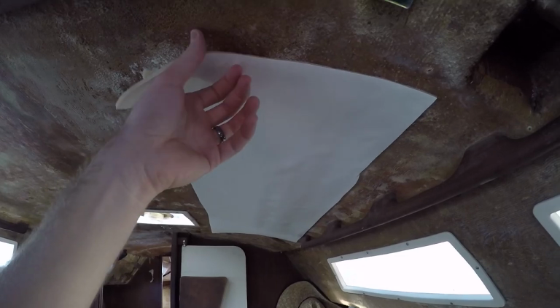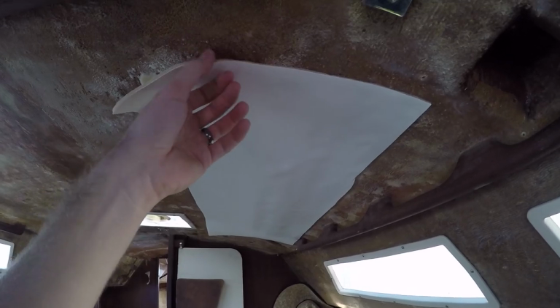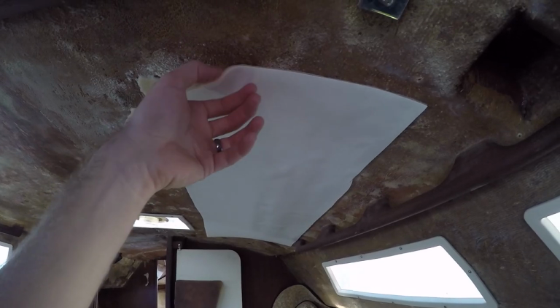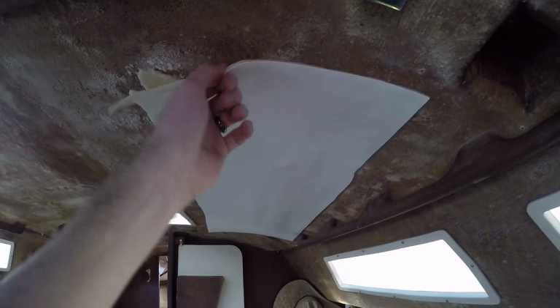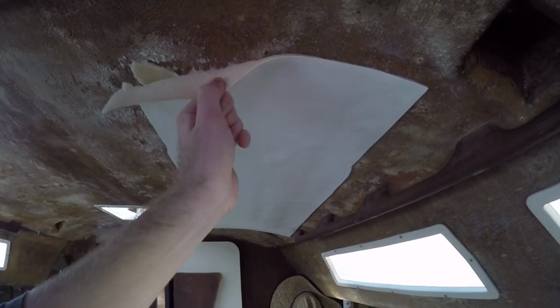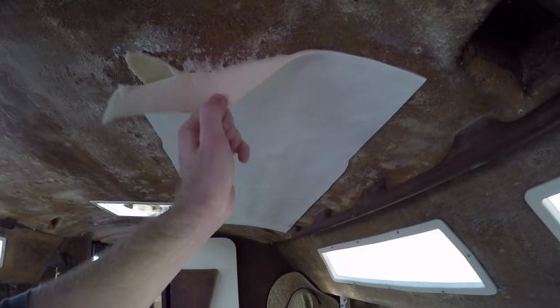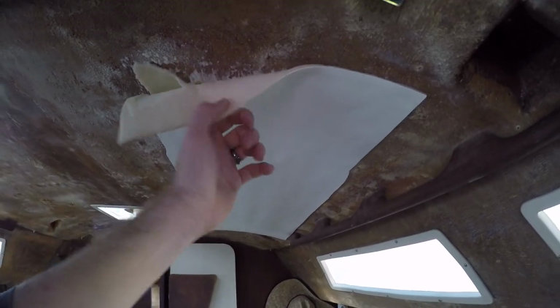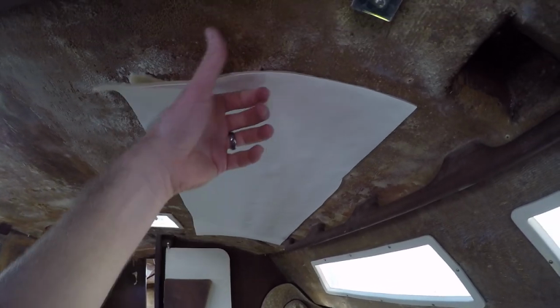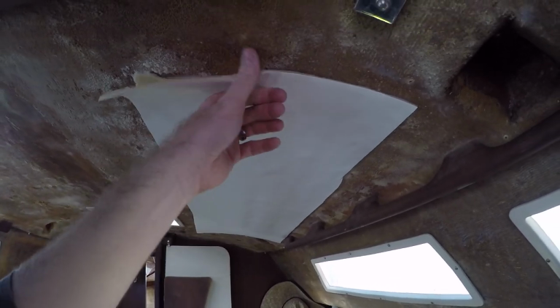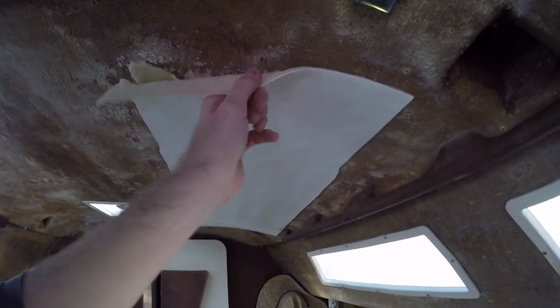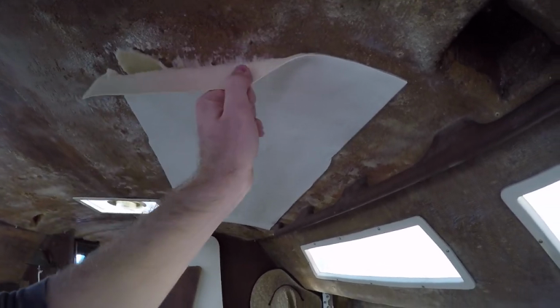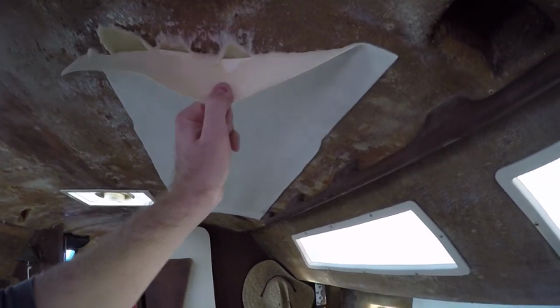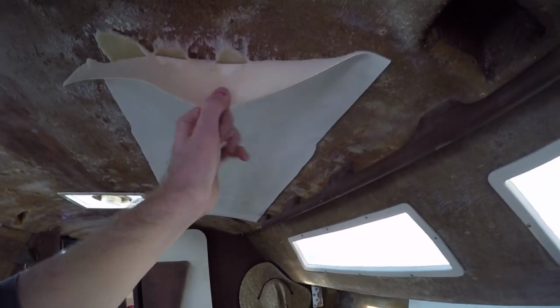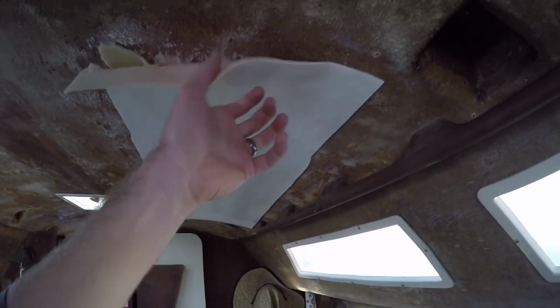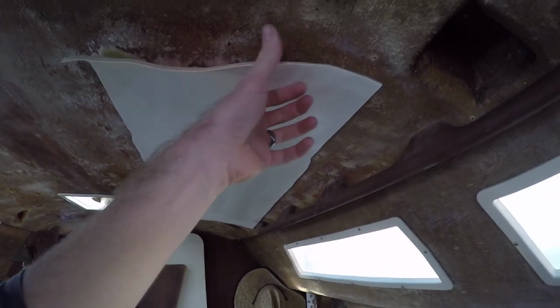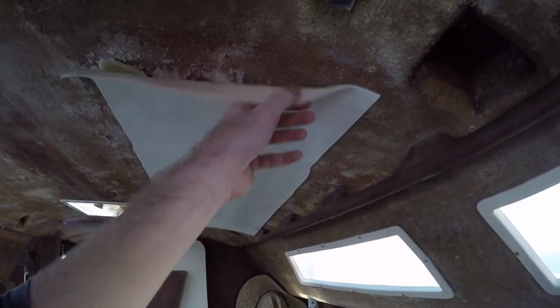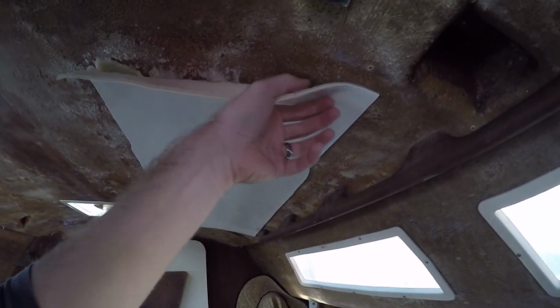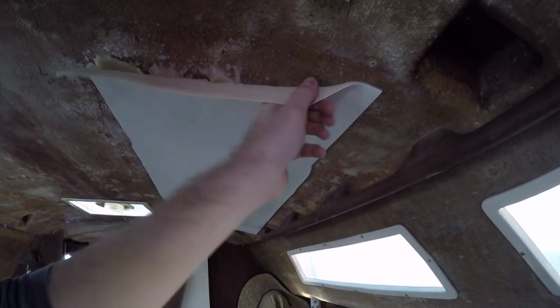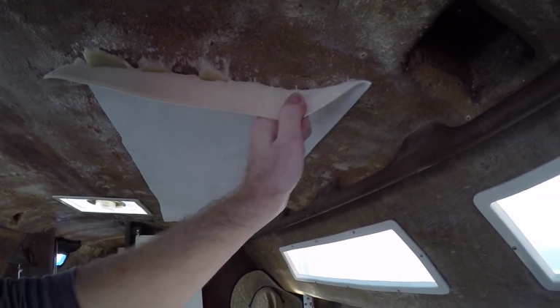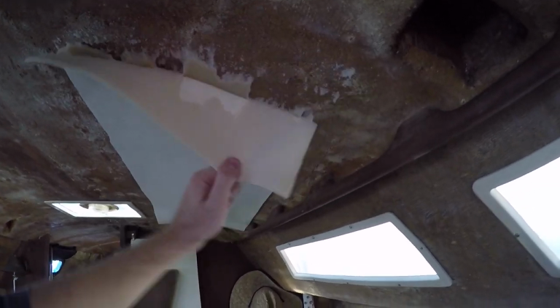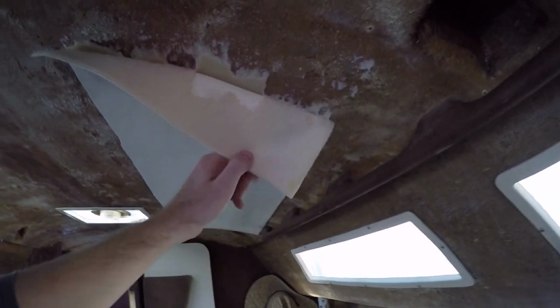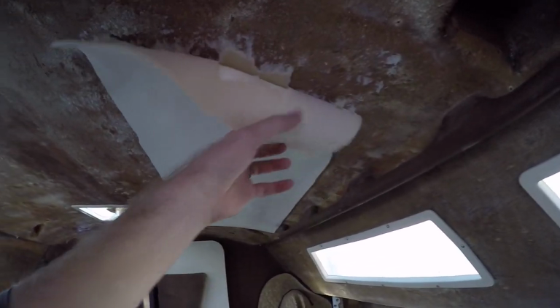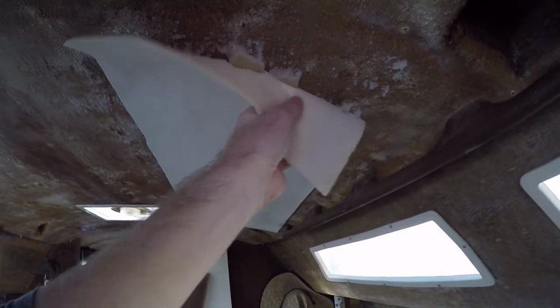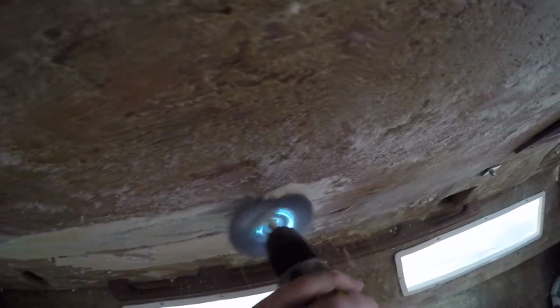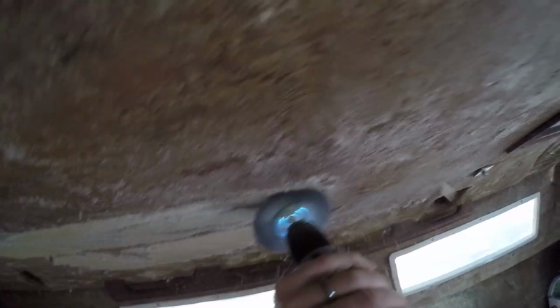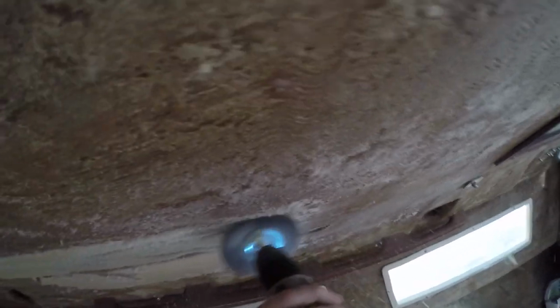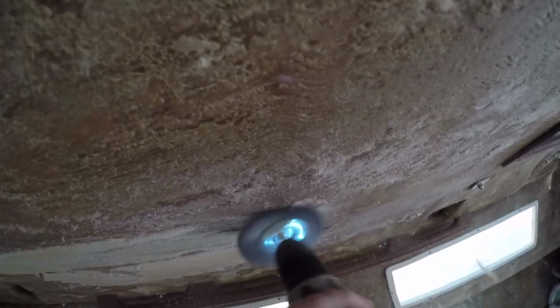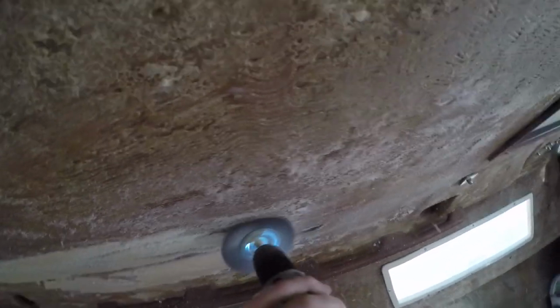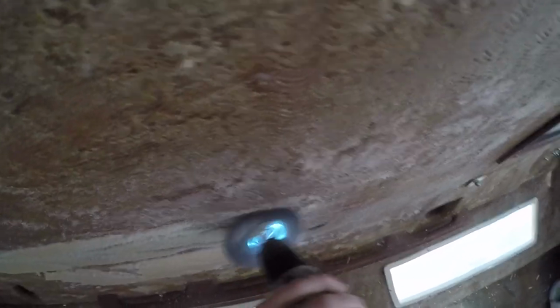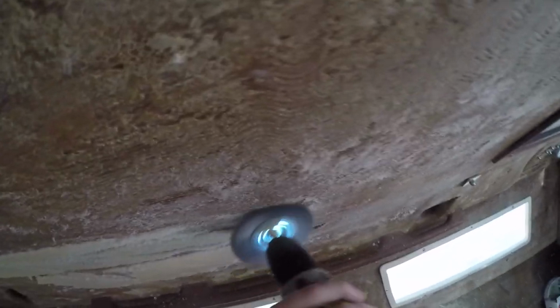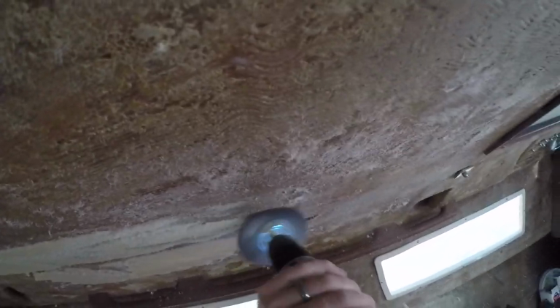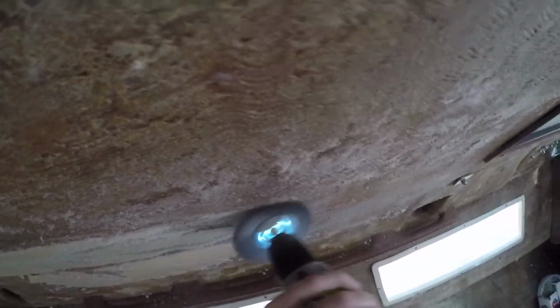Before we get into the video, I wanted to say I tried using a wire brush on my drill and it worked better than anything I've tried before to remove that adhesive.